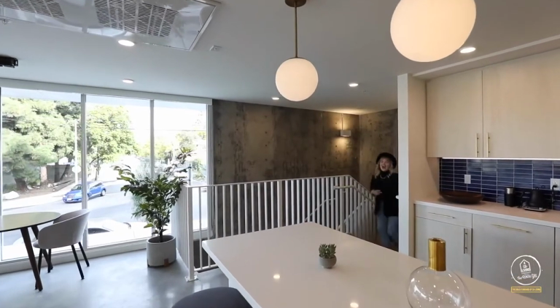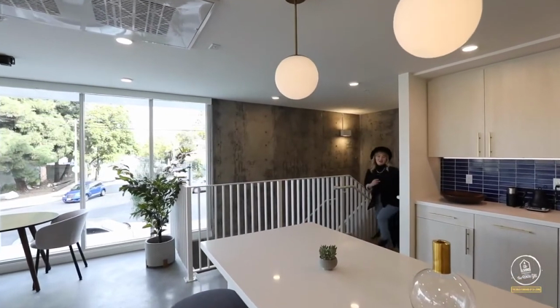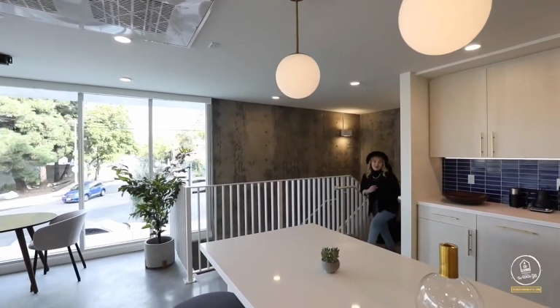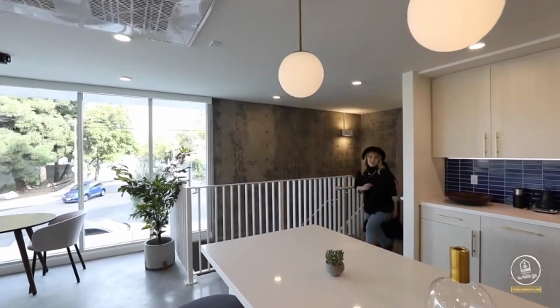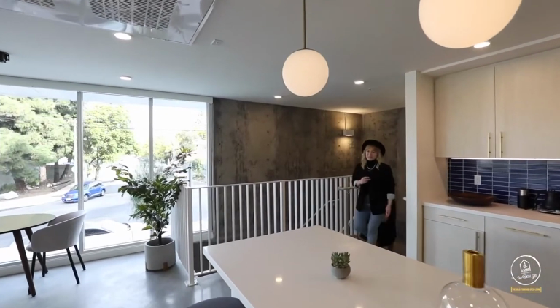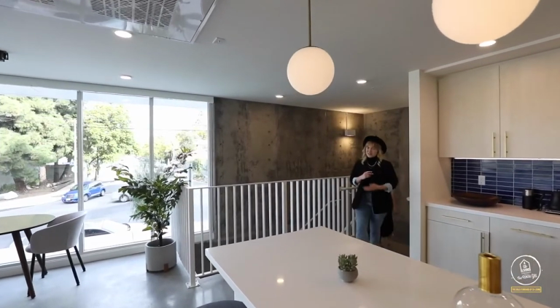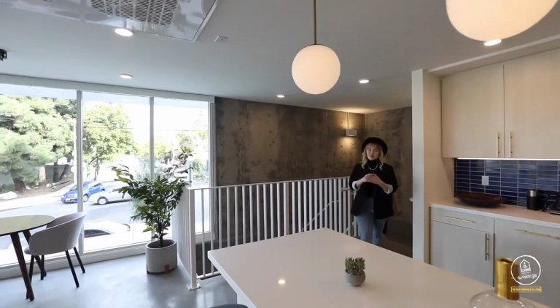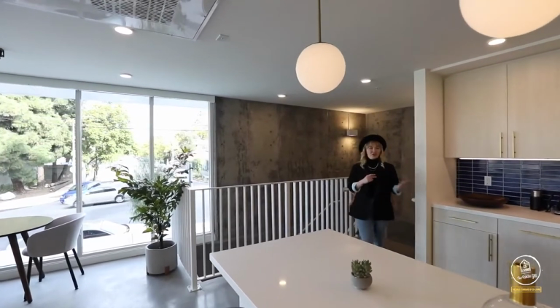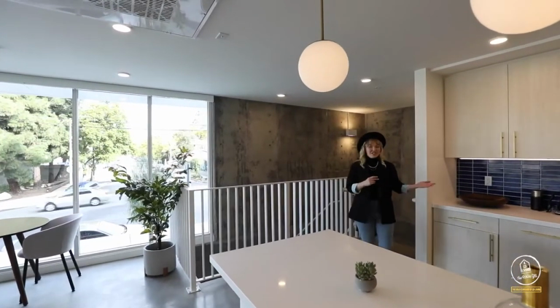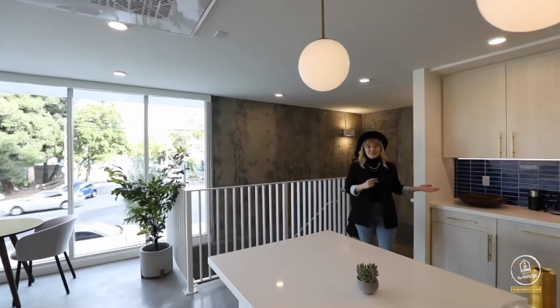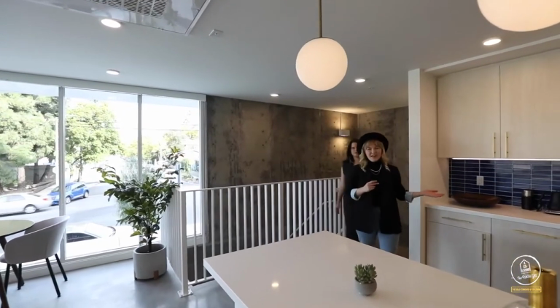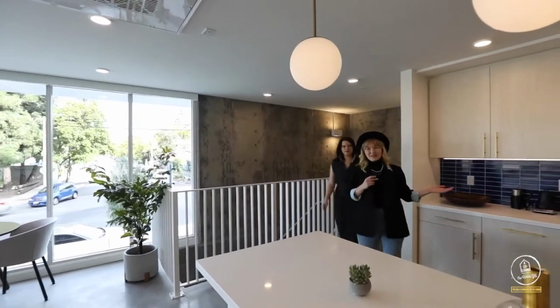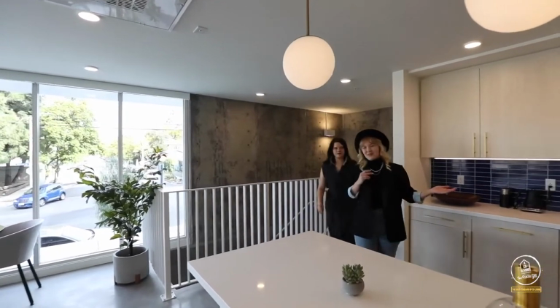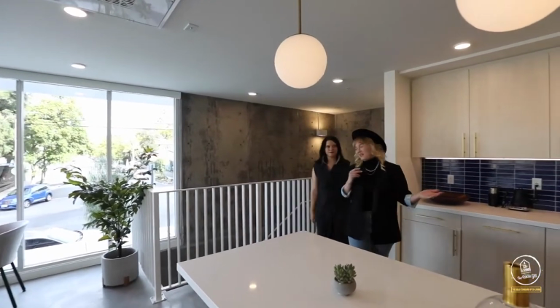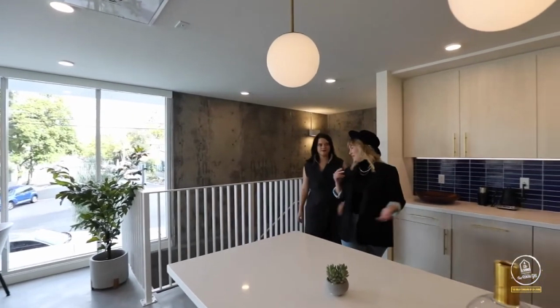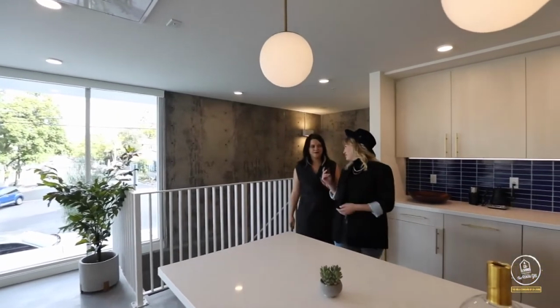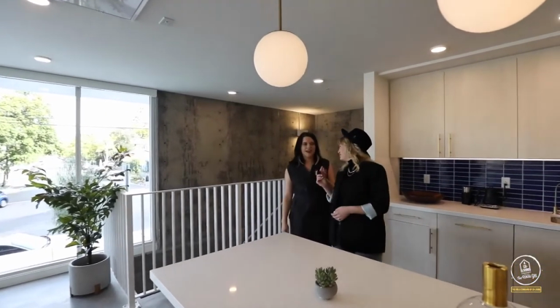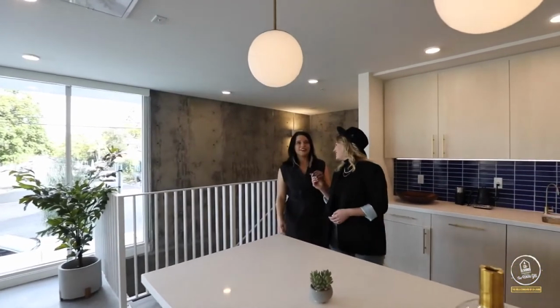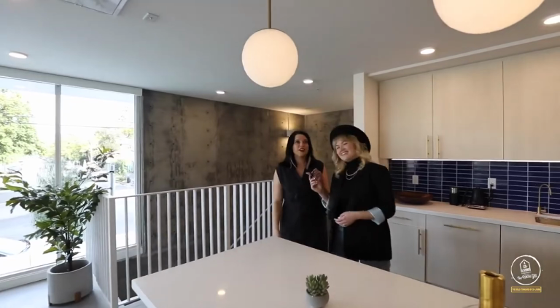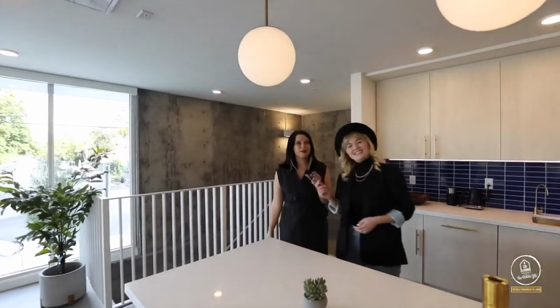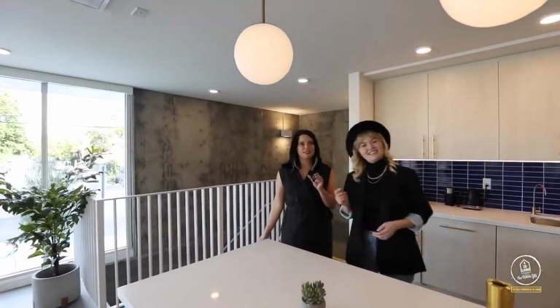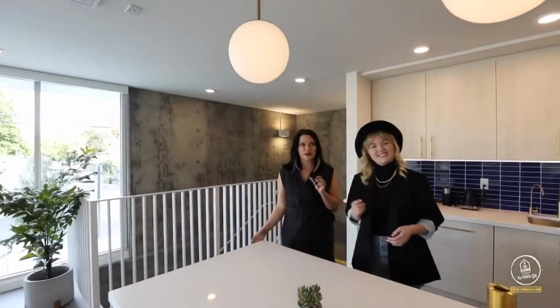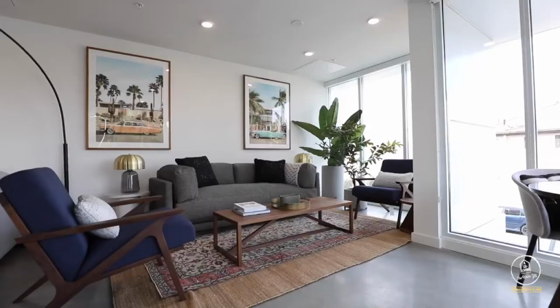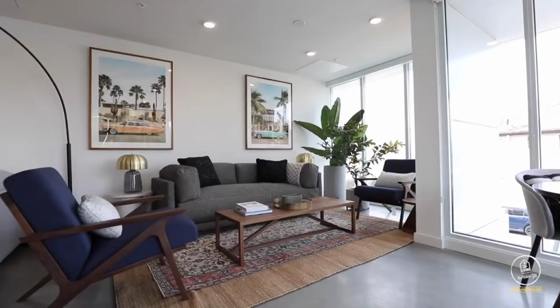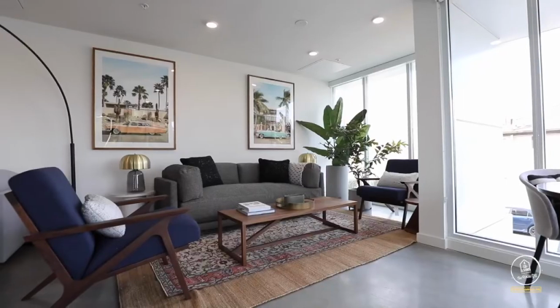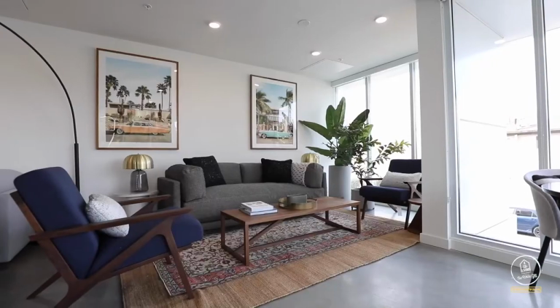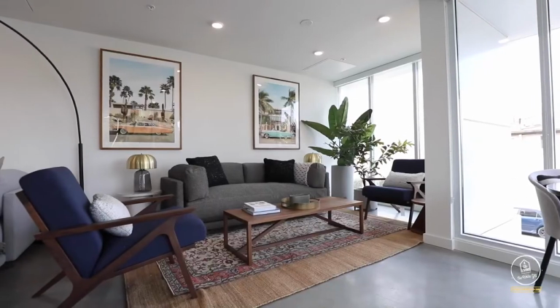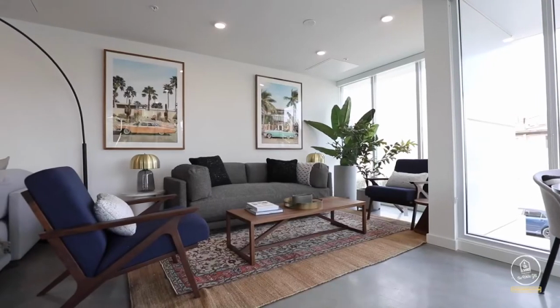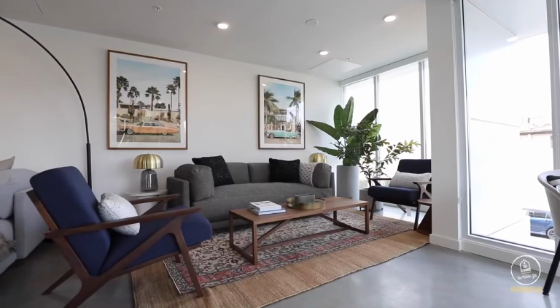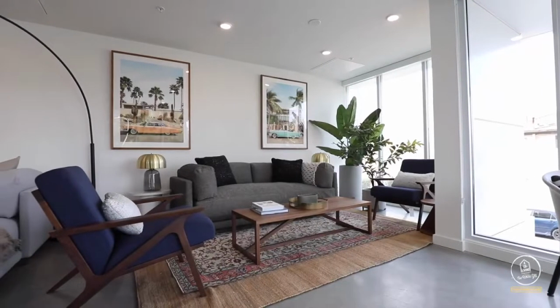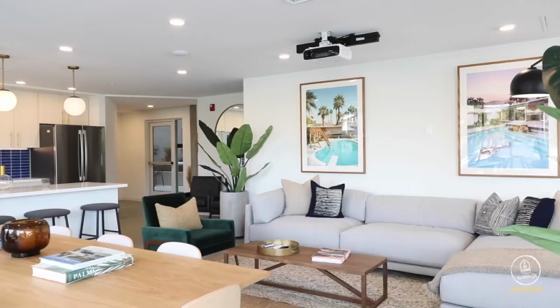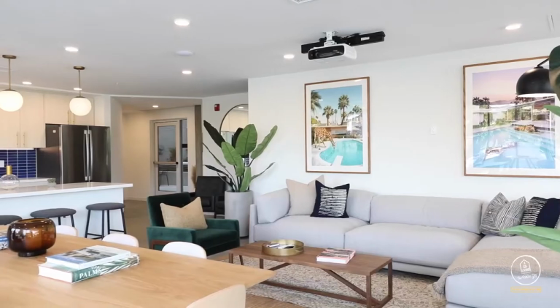Welcome up to this gorgeous main community room. It's a great place to work, hang with friends, or even host a movie night.